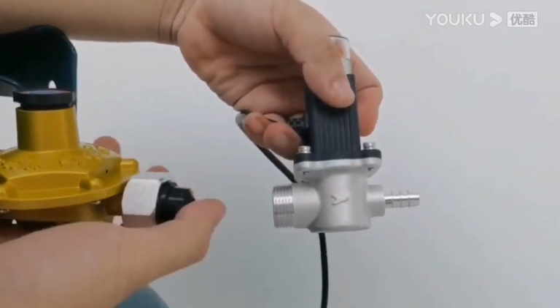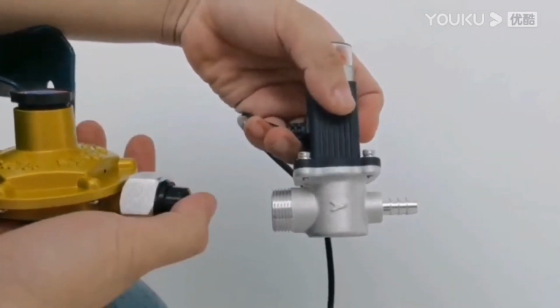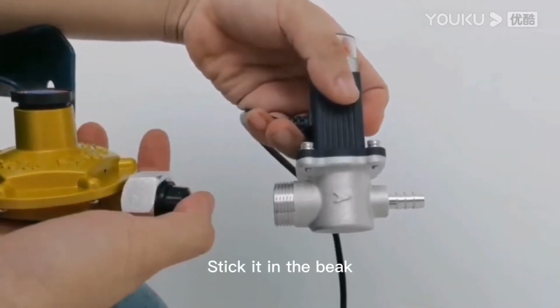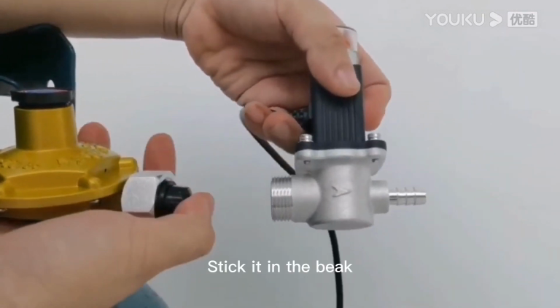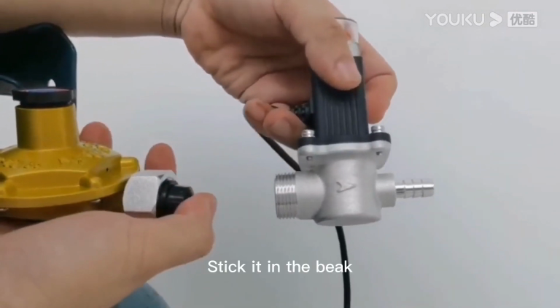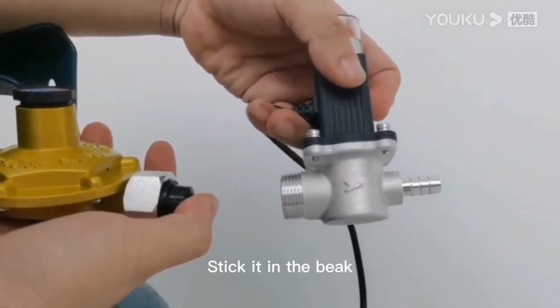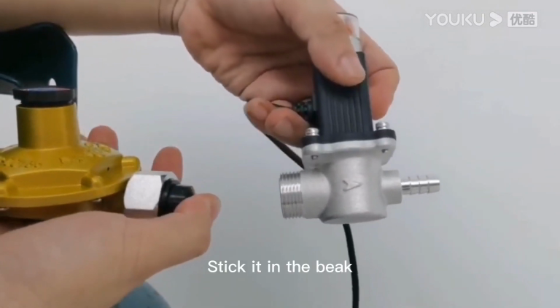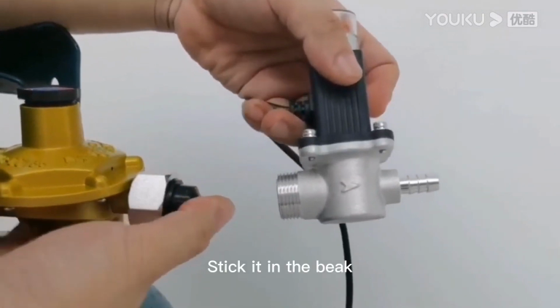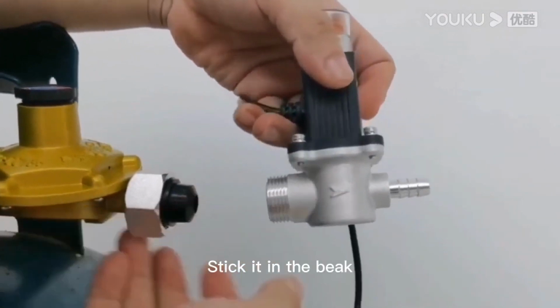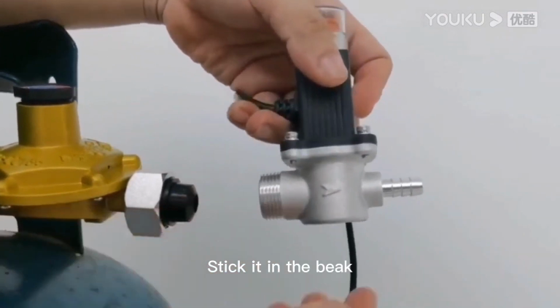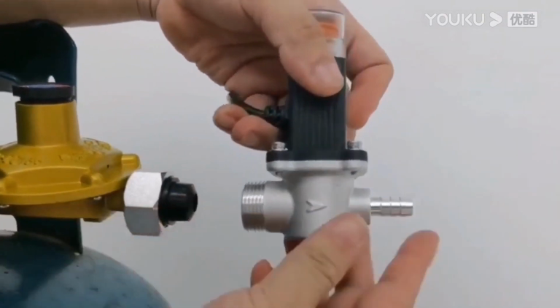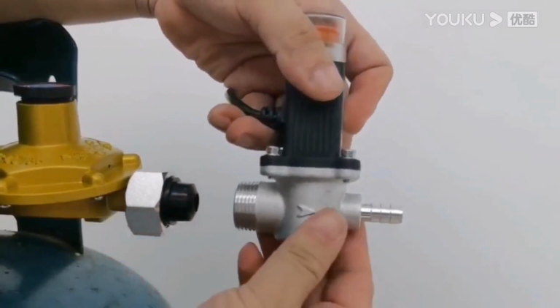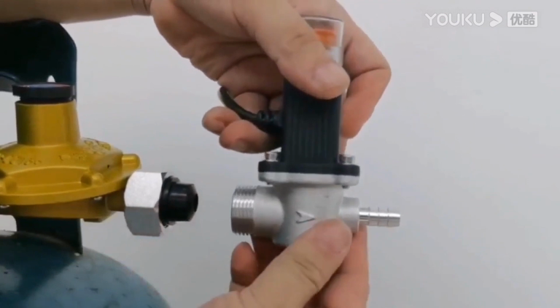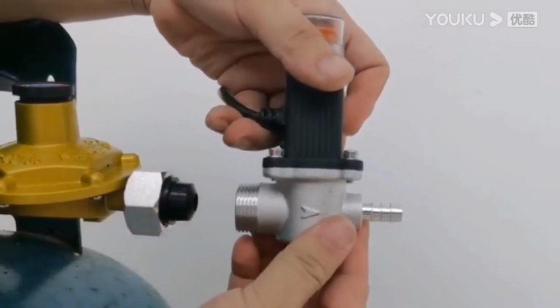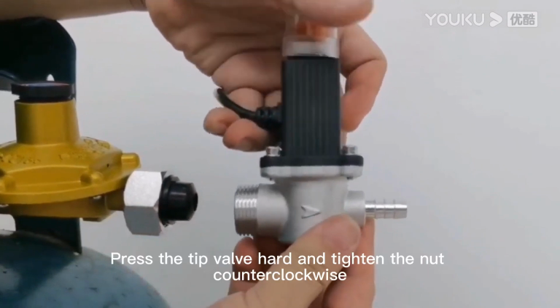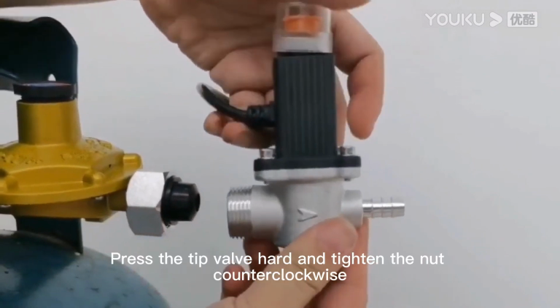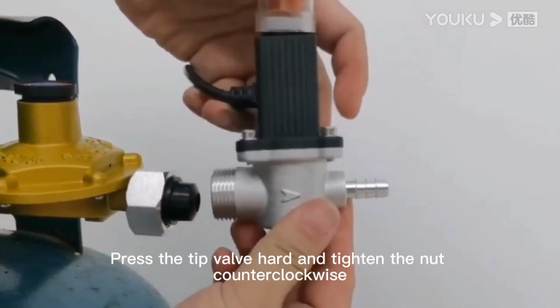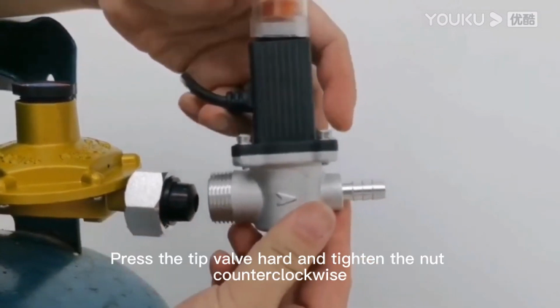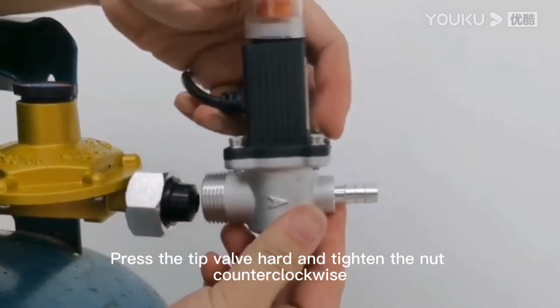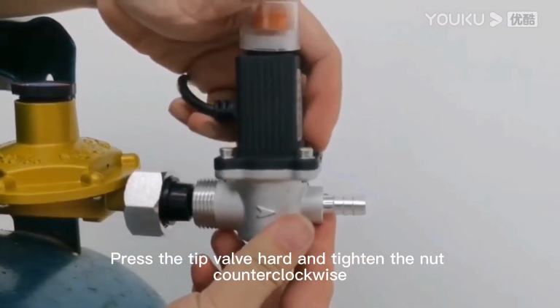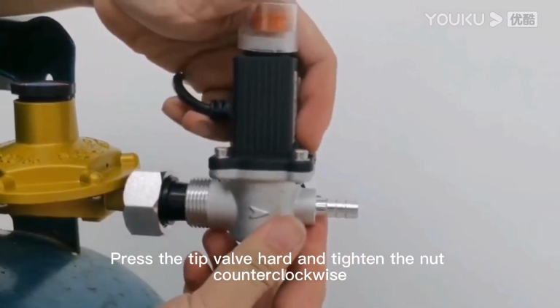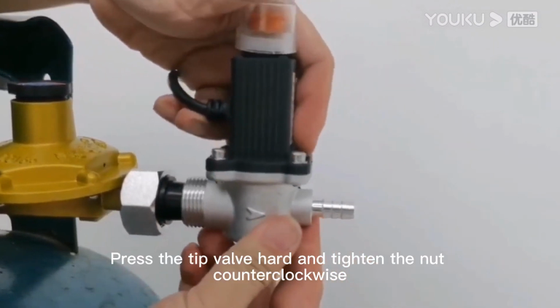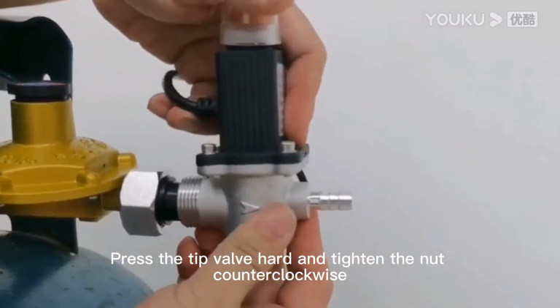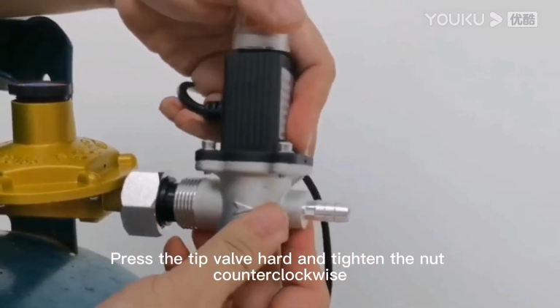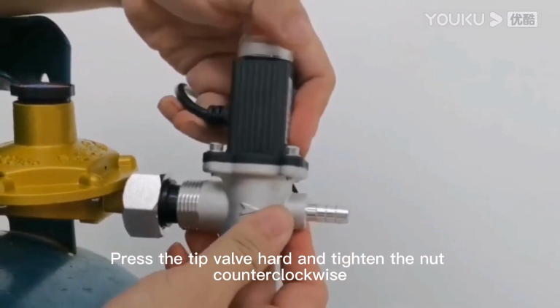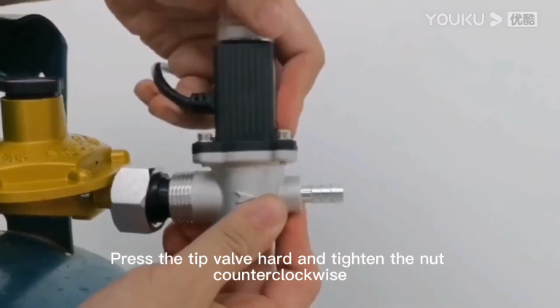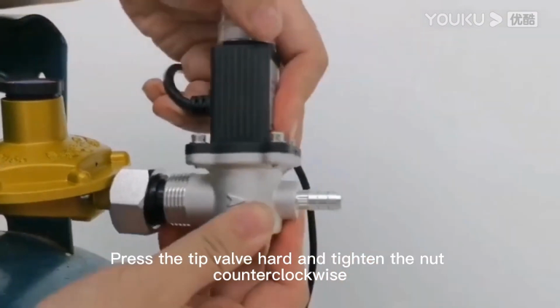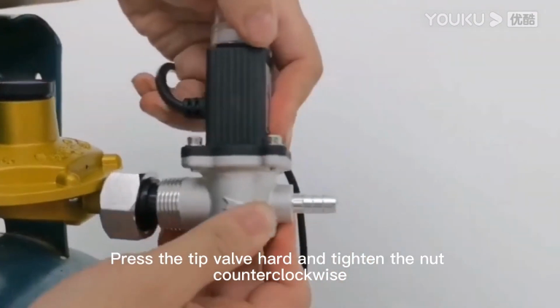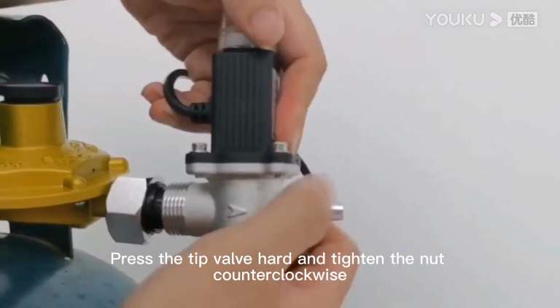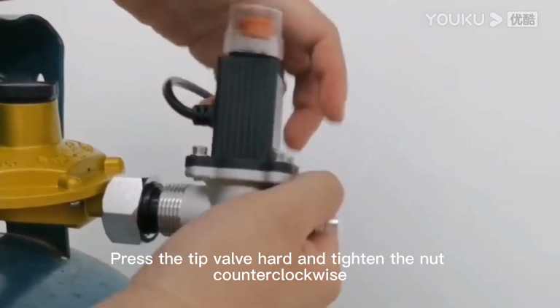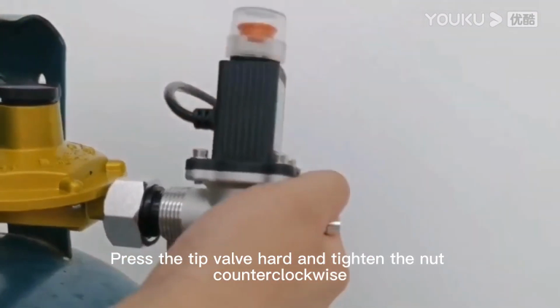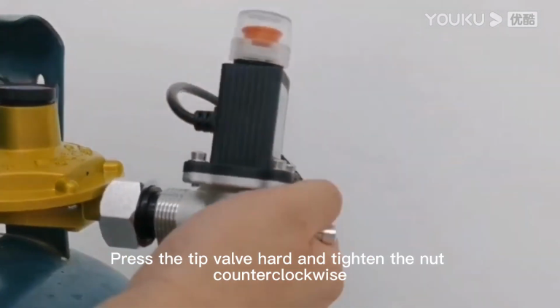Stick it in the beak. Press the tip in well and hard, then tighten the nut counterclockwise.